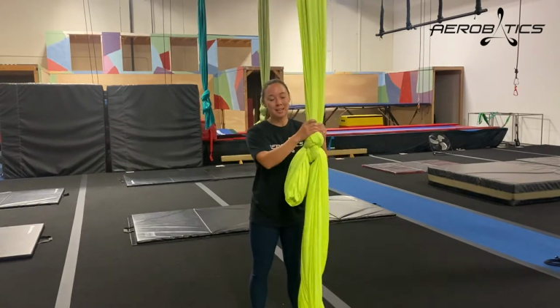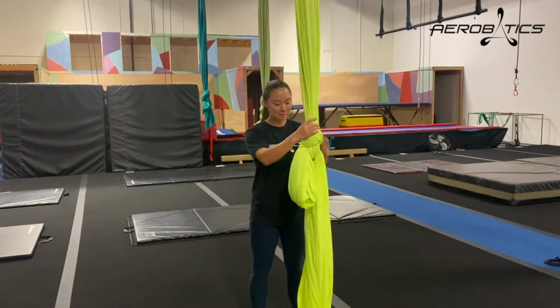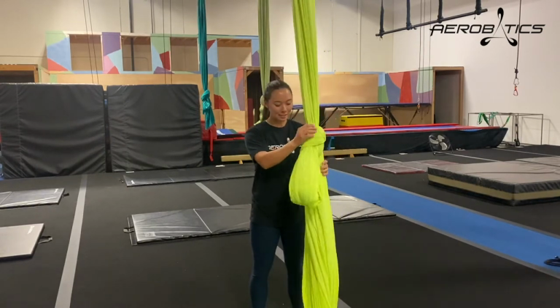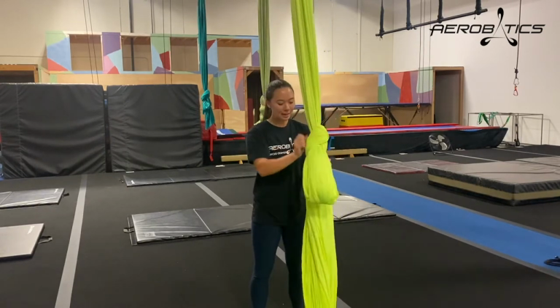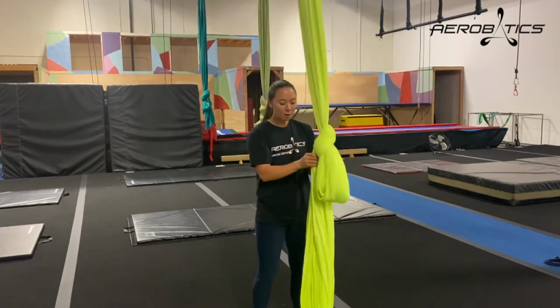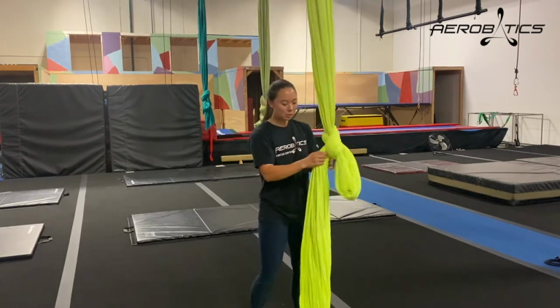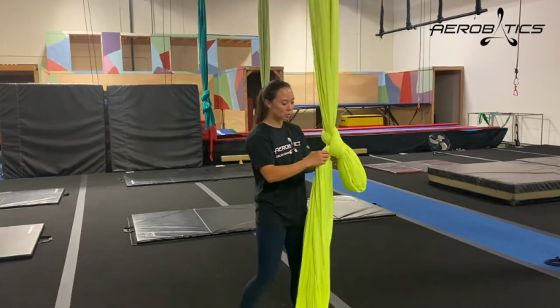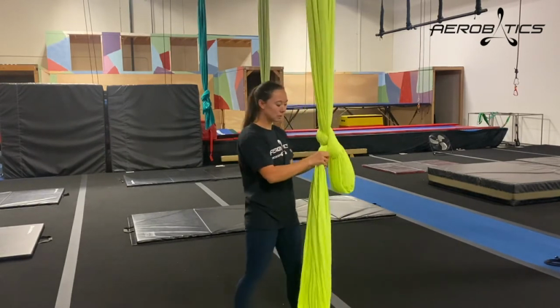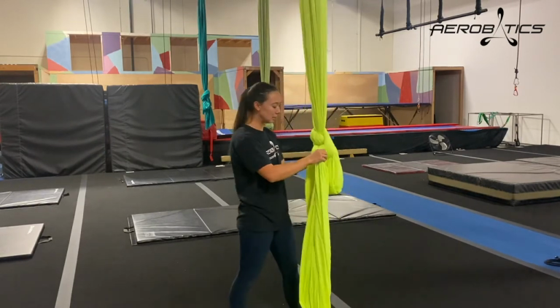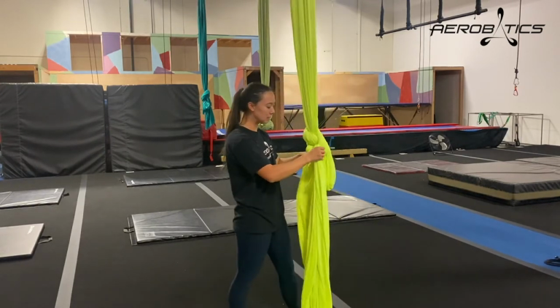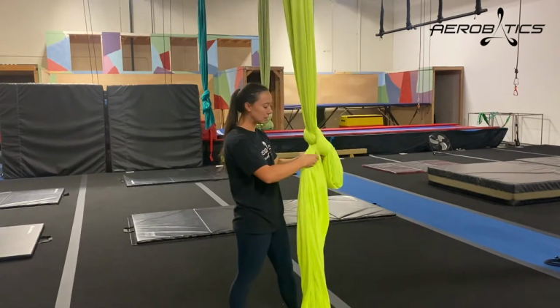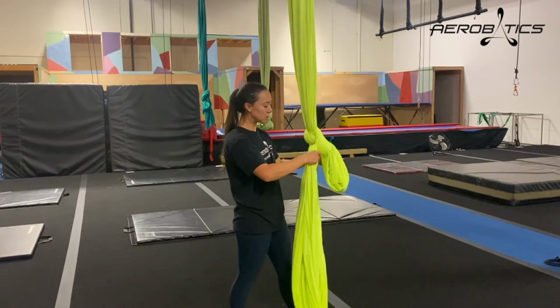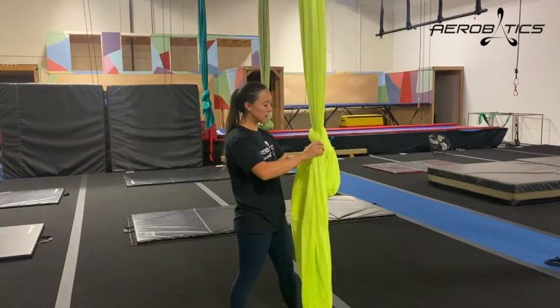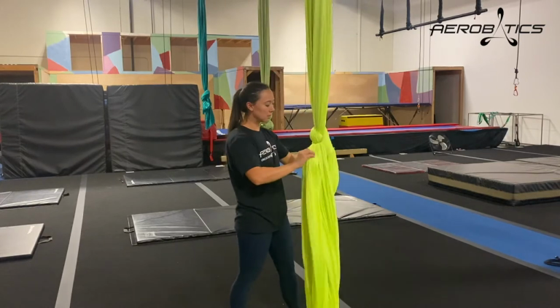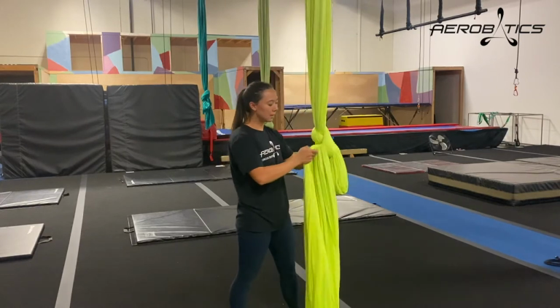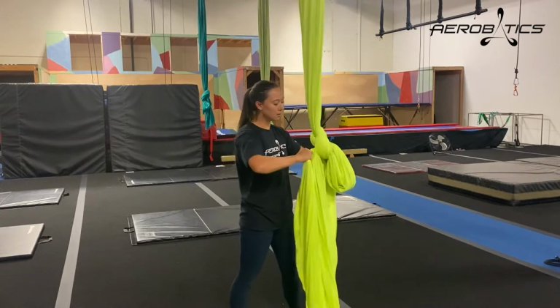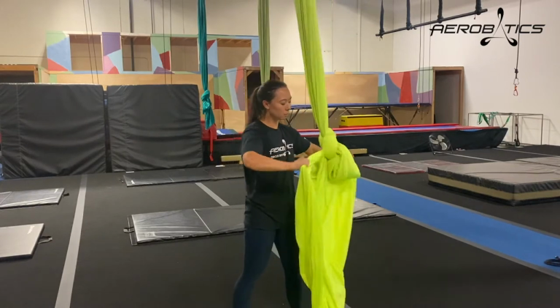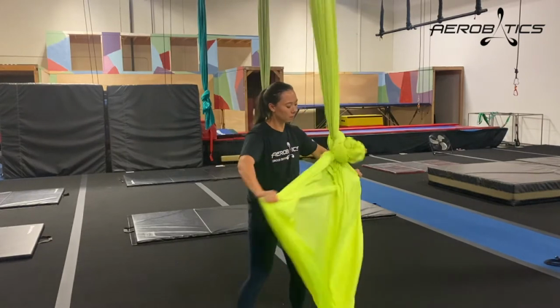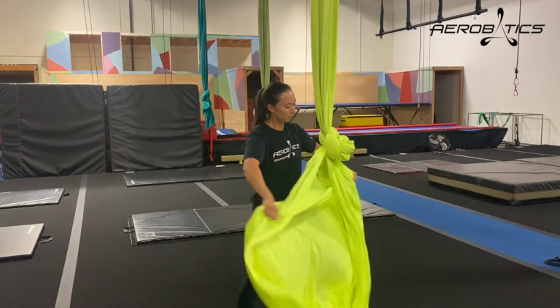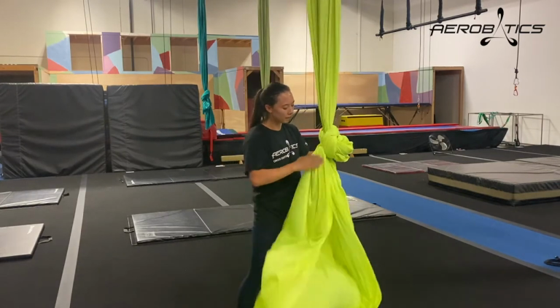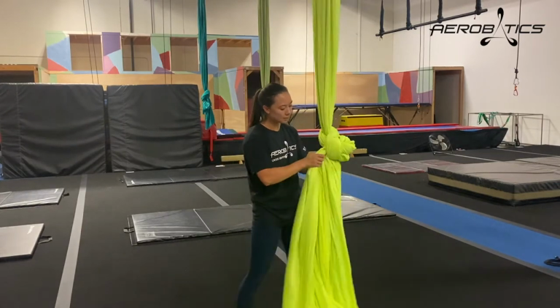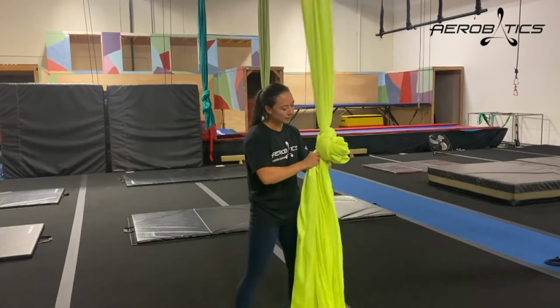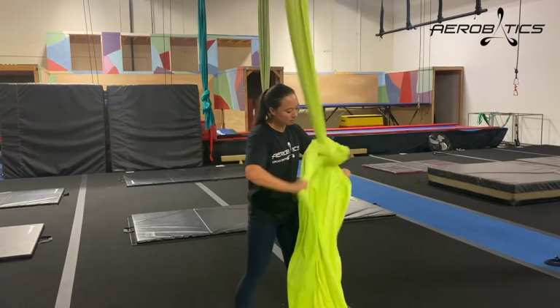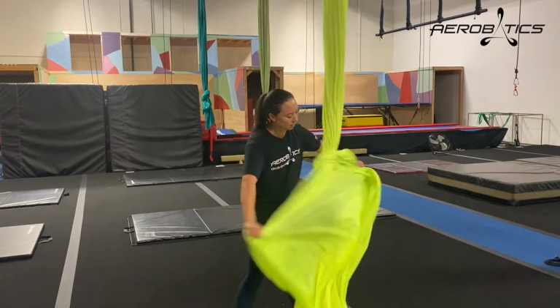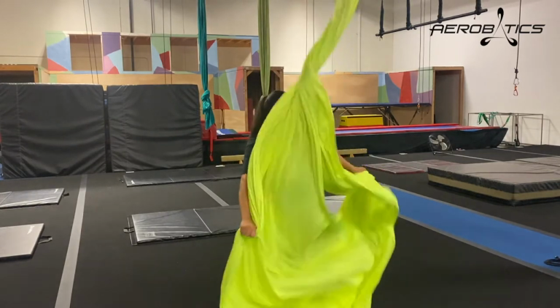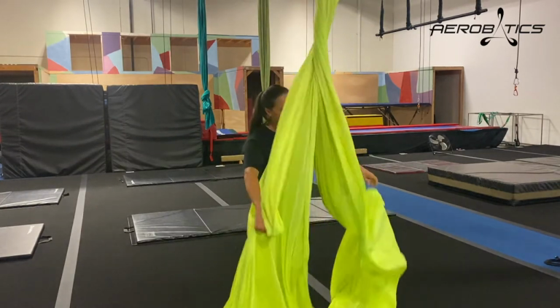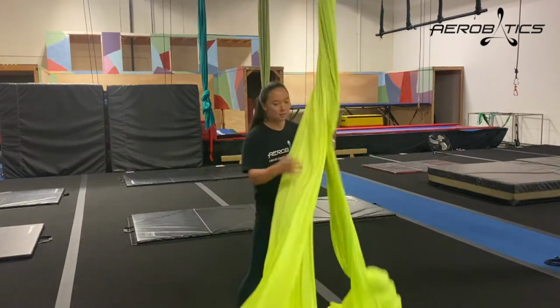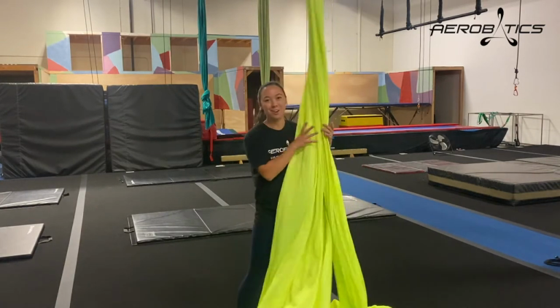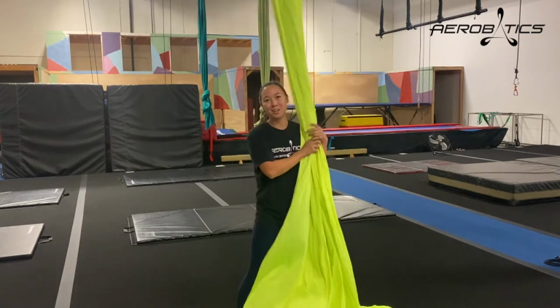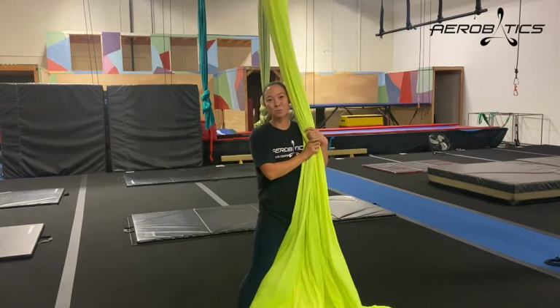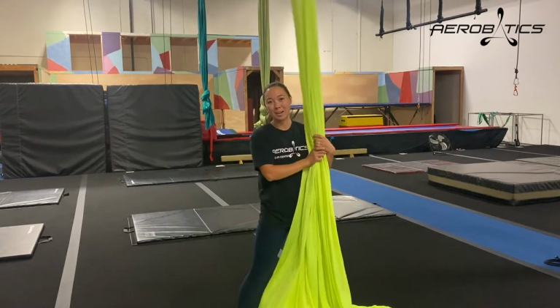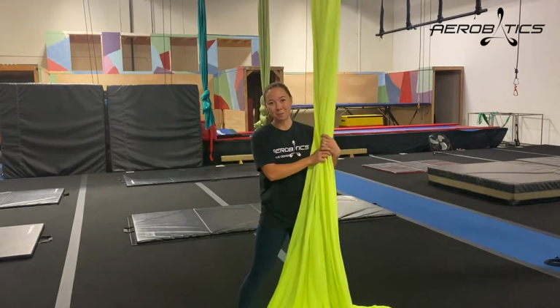Now to get it out, it's just really easy to grab the tails, pull them apart and down, and the knot comes right out.